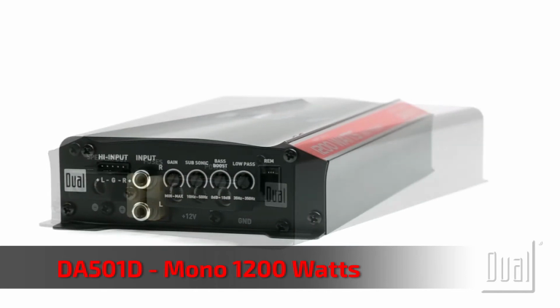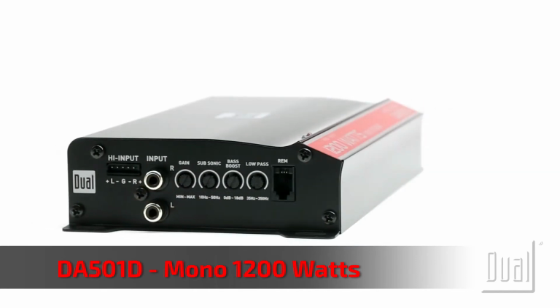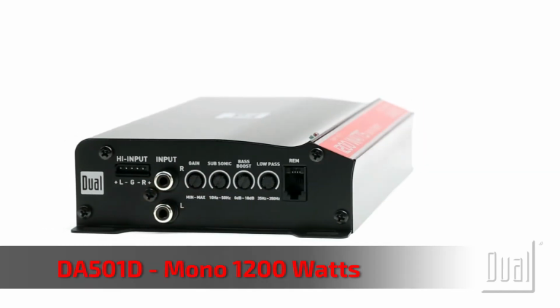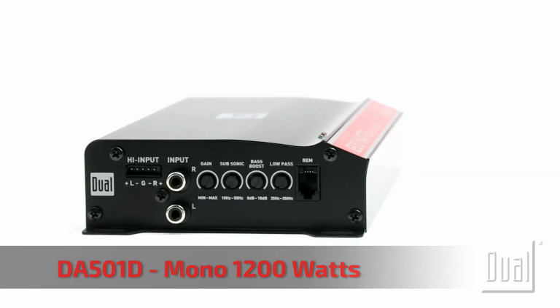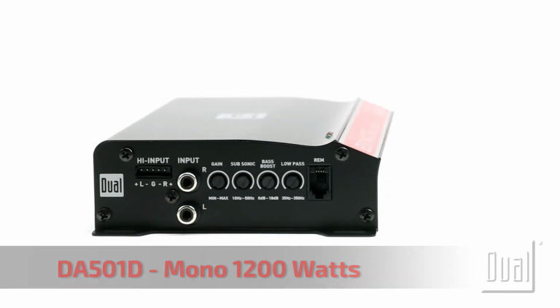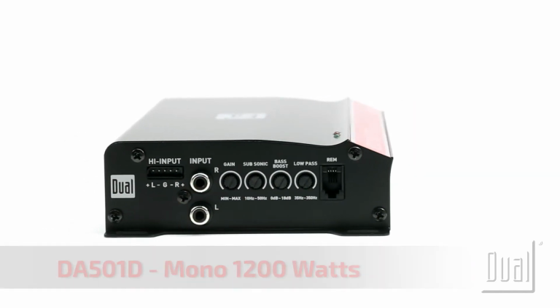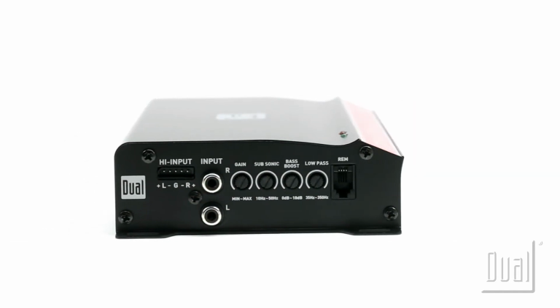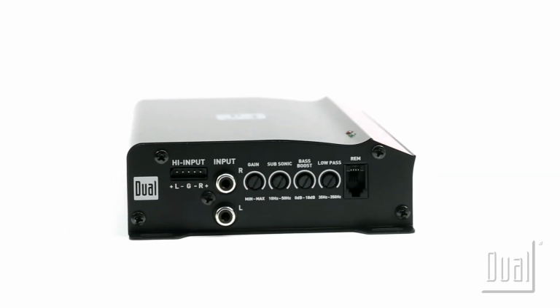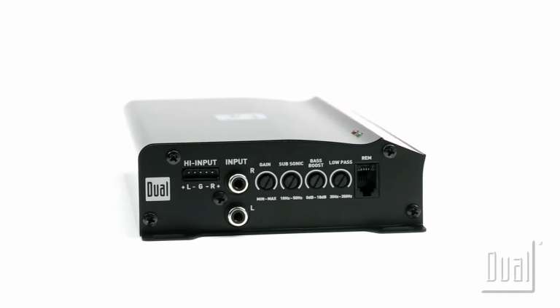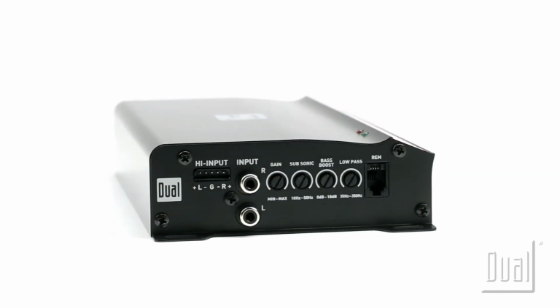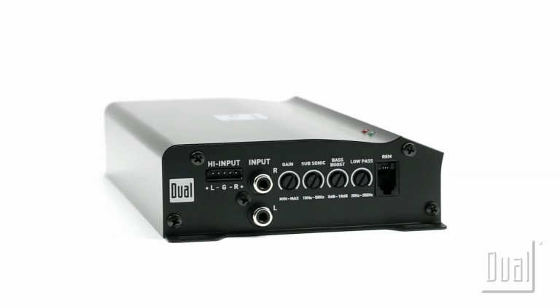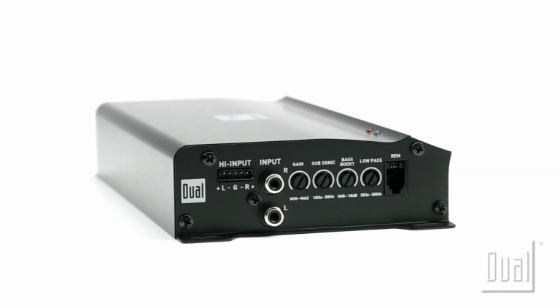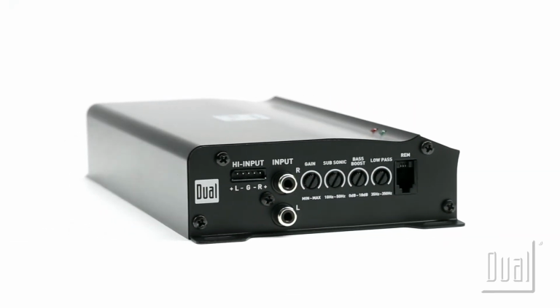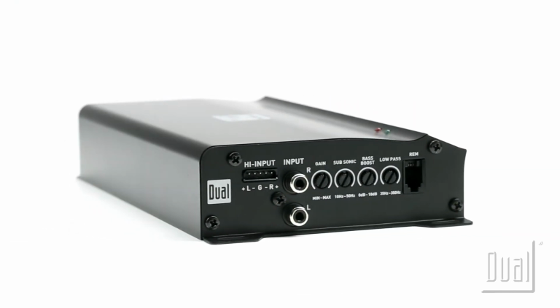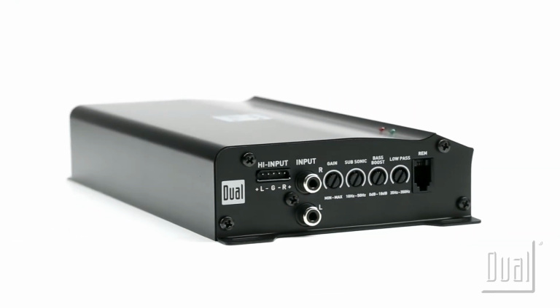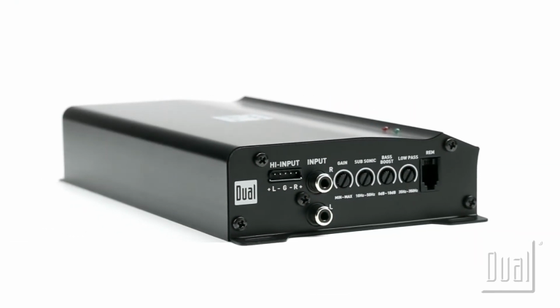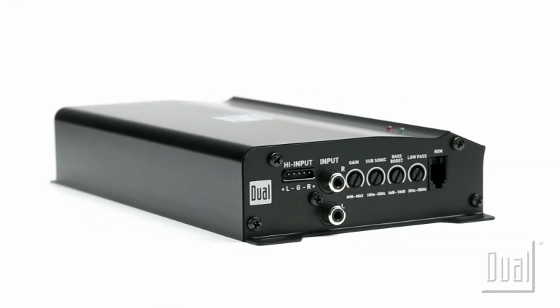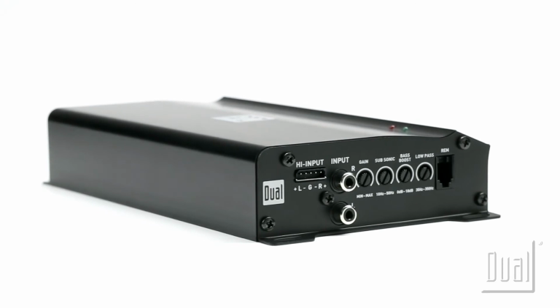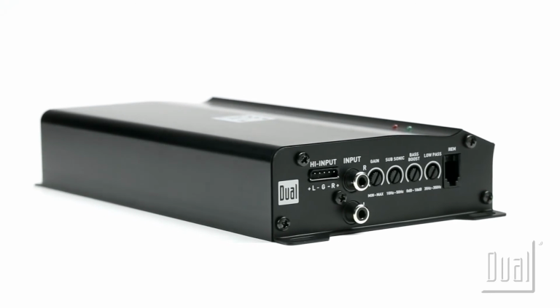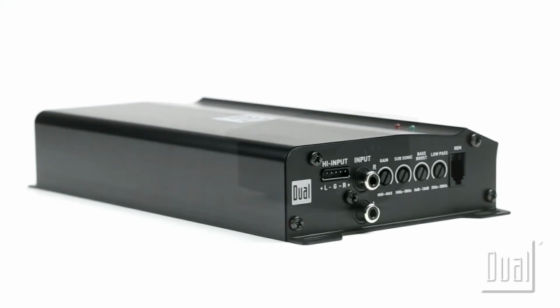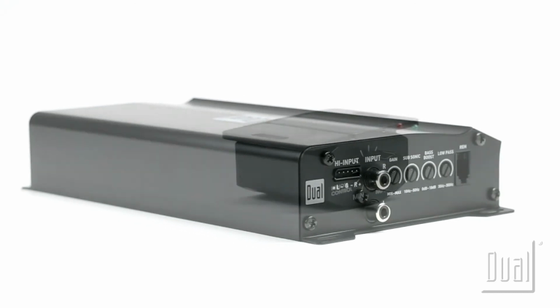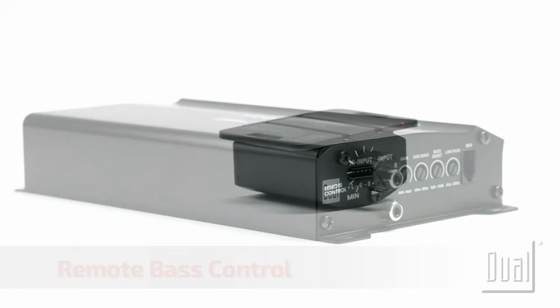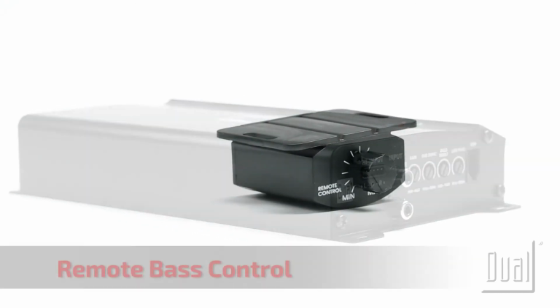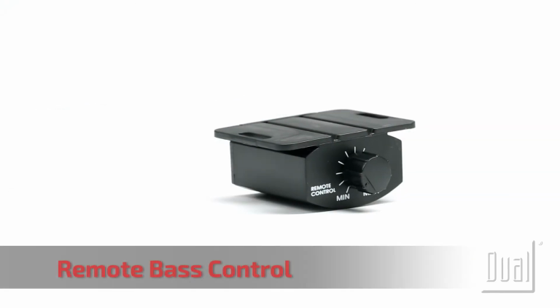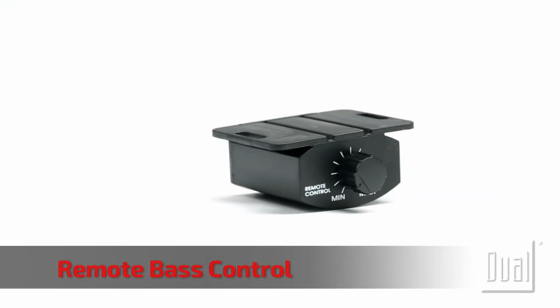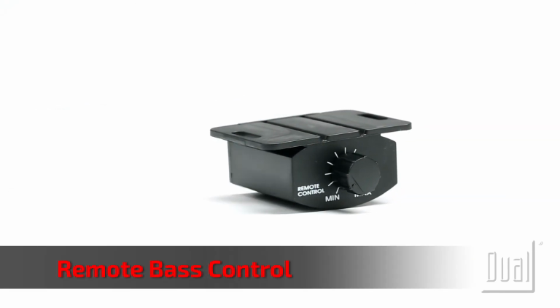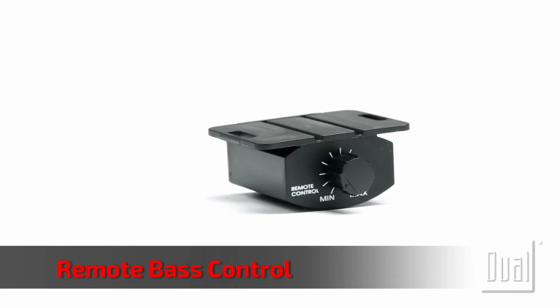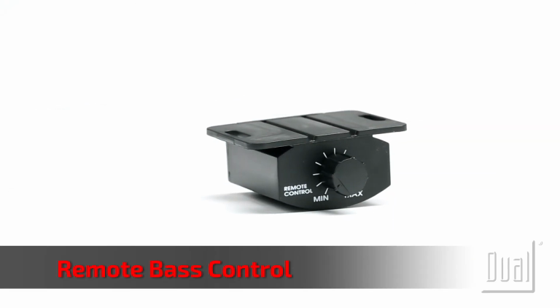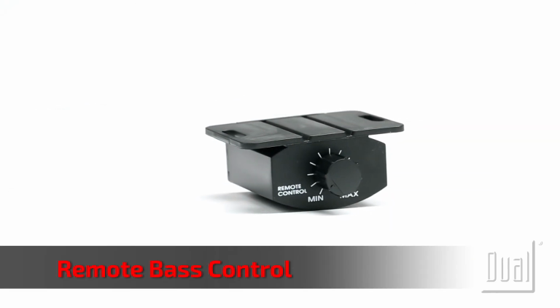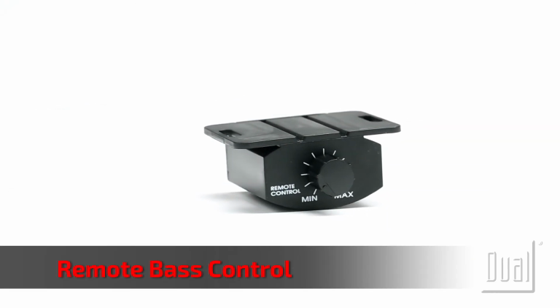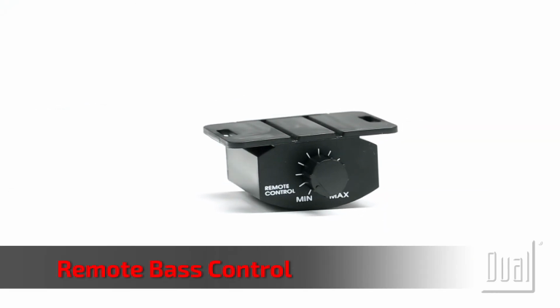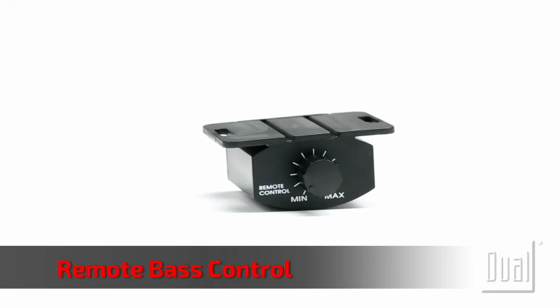With auto turn-on, they're ideal for connecting to both factory and aftermarket speakers and head units. Each mono amp comes with a remote face control.